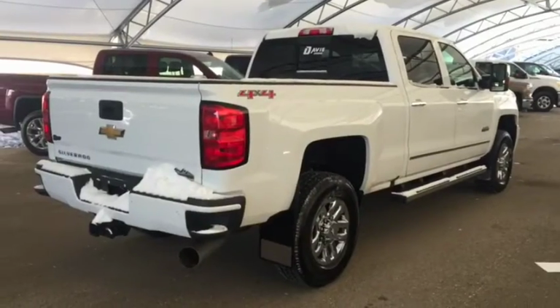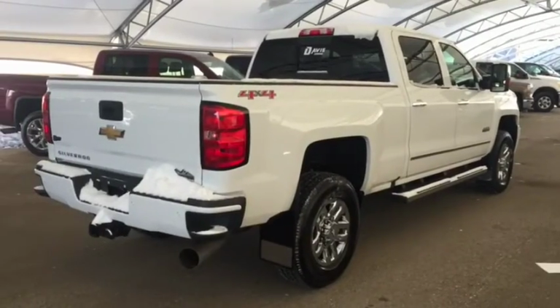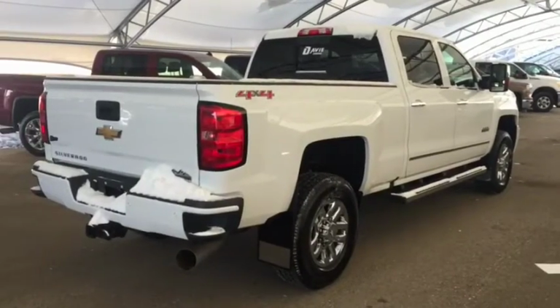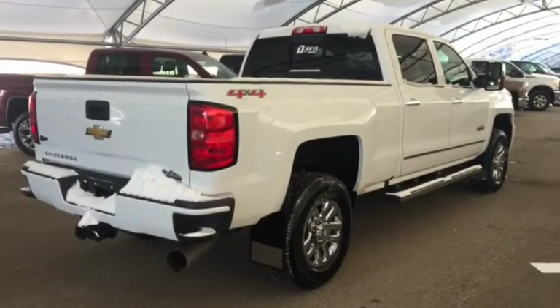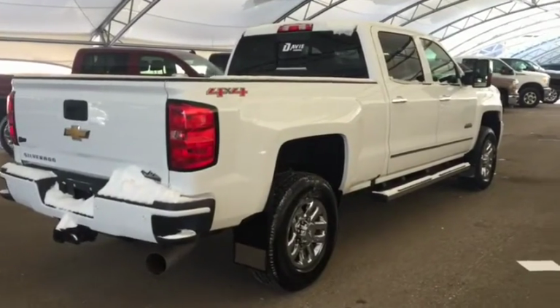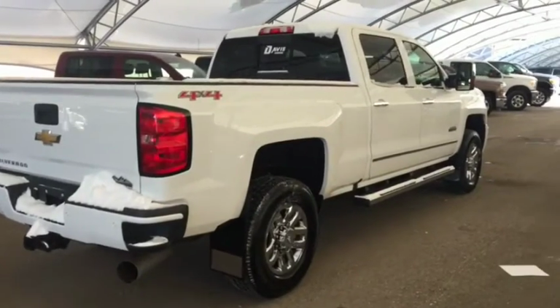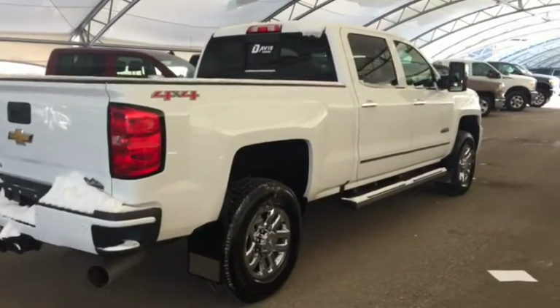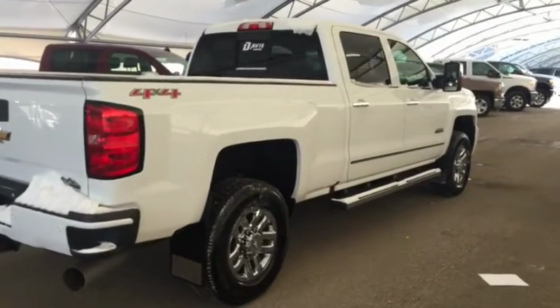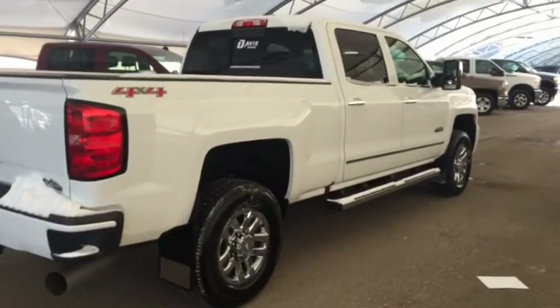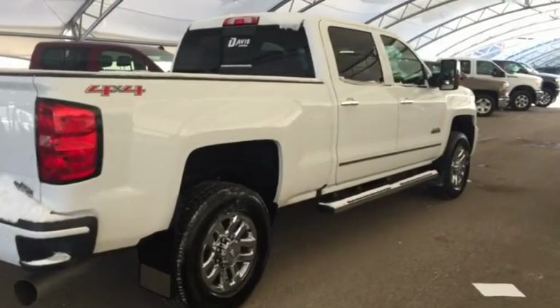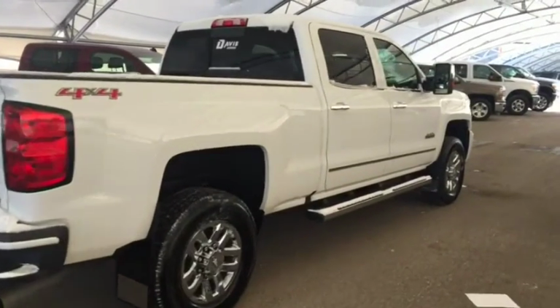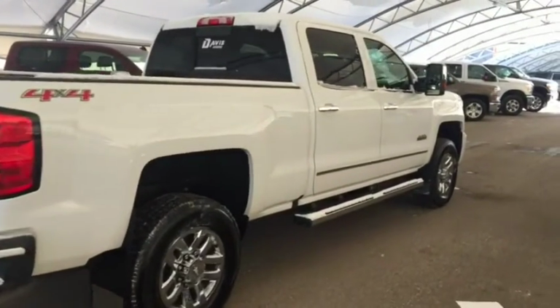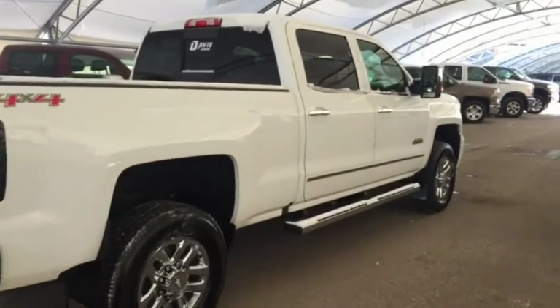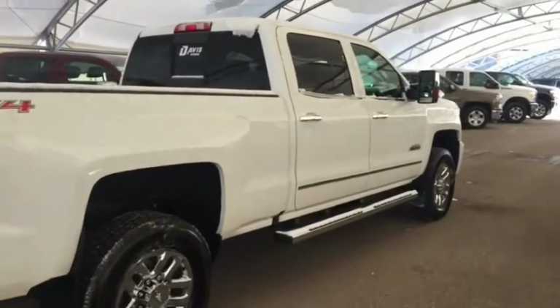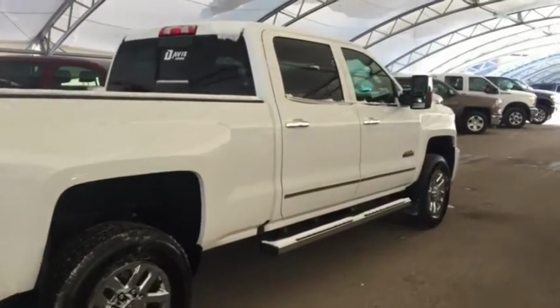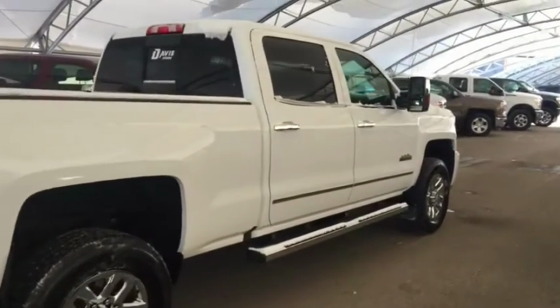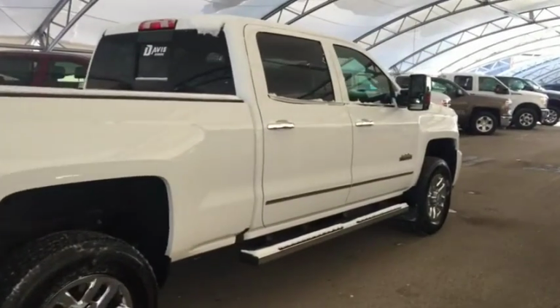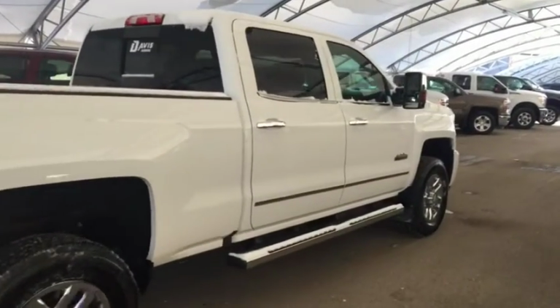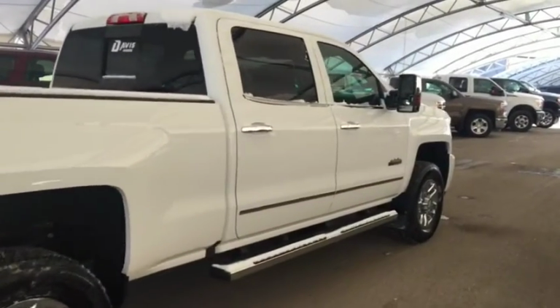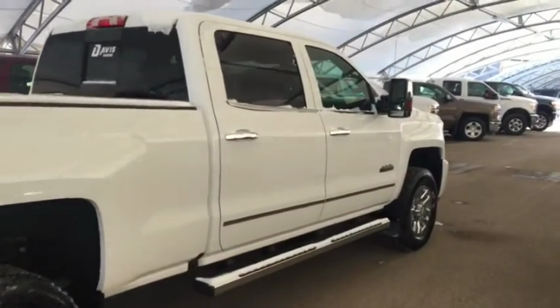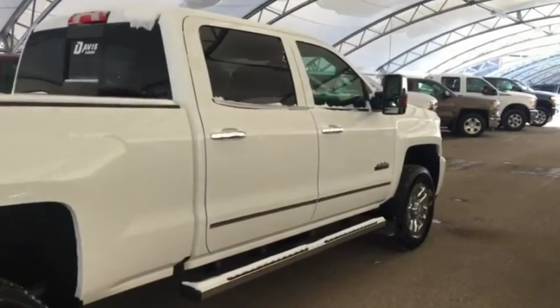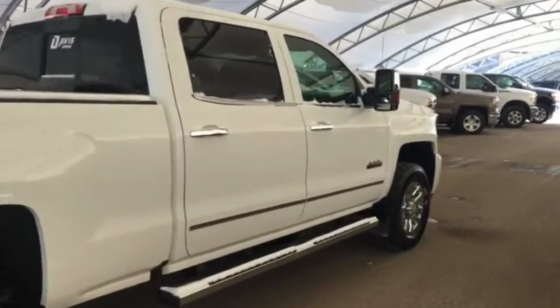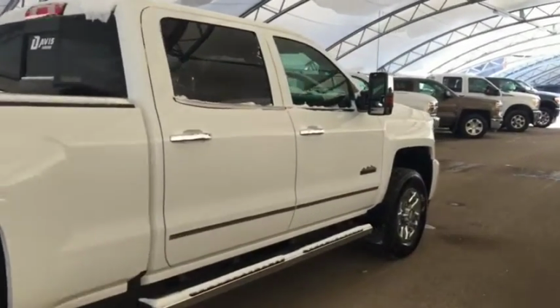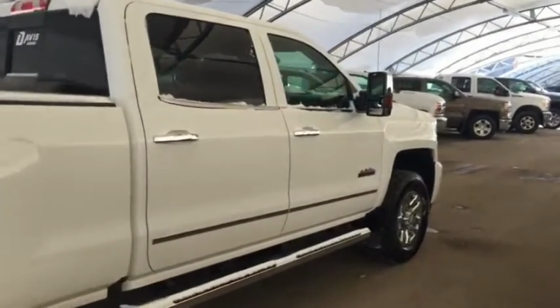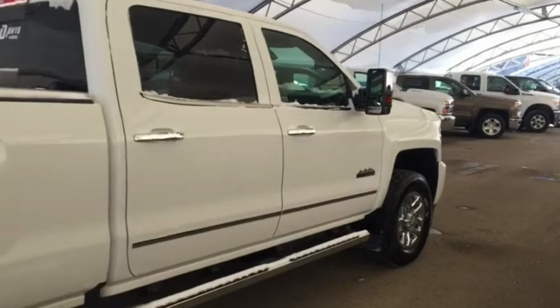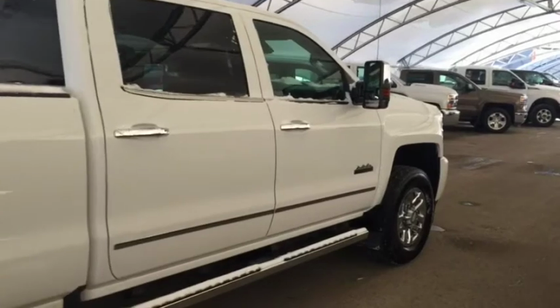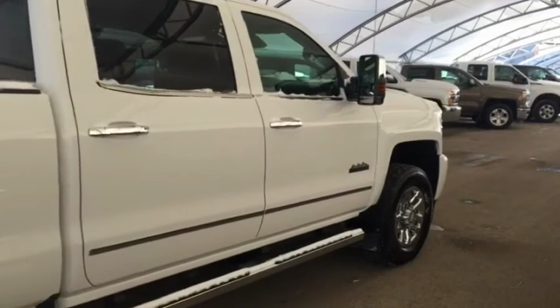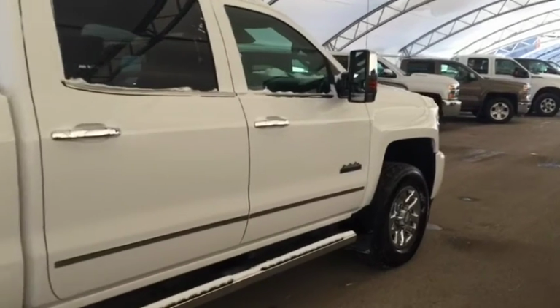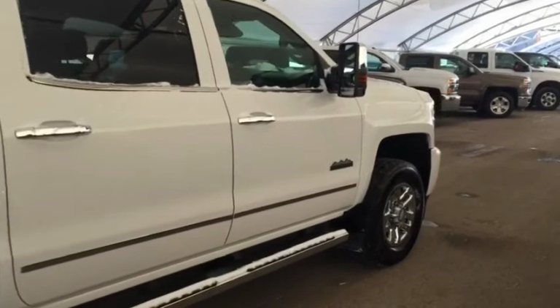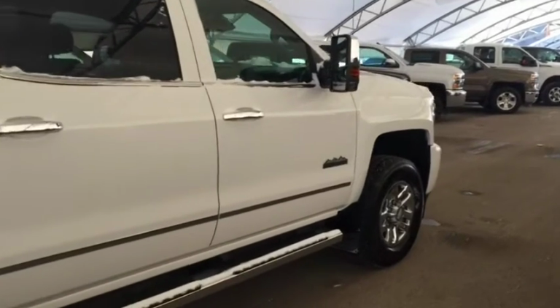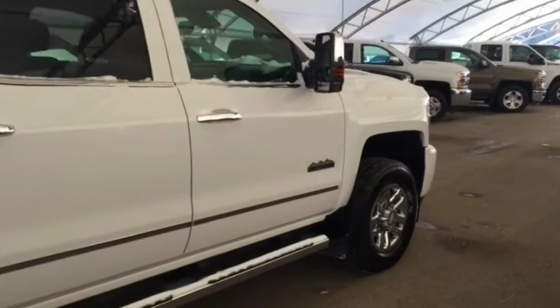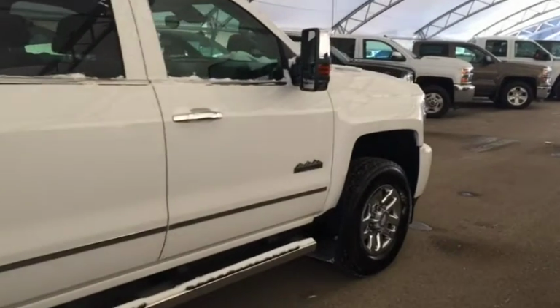Don't miss out — hurry in or give us a call today at Davis Chevrolet to book your test drive.